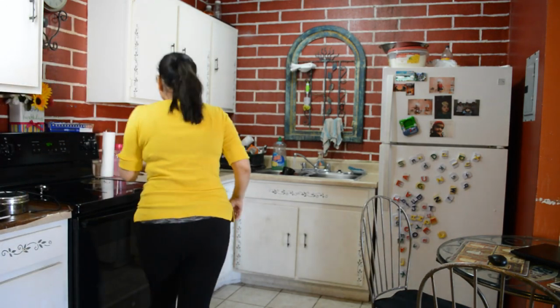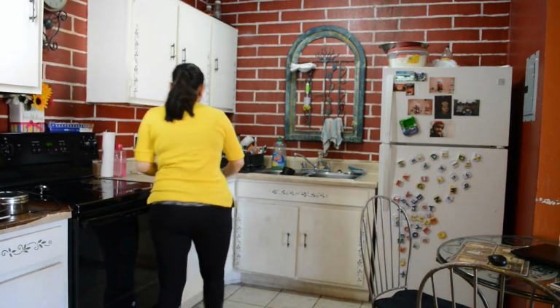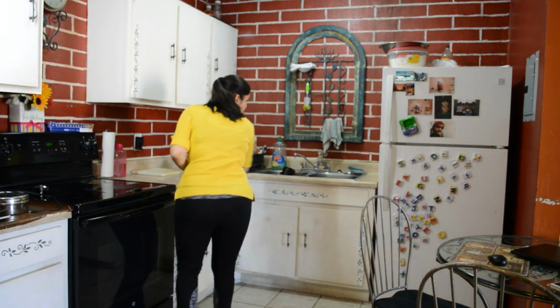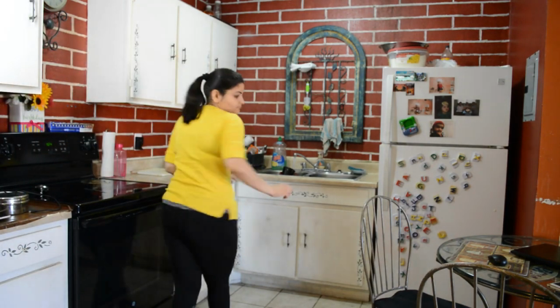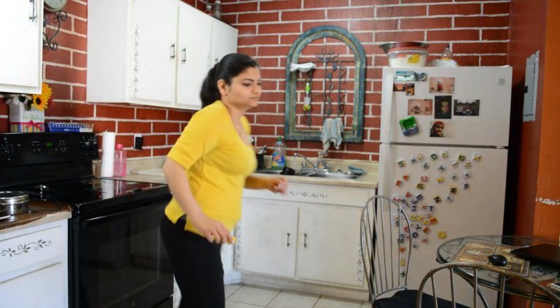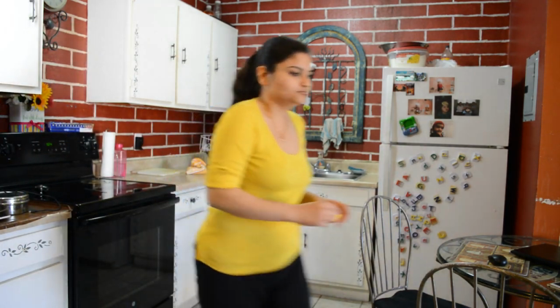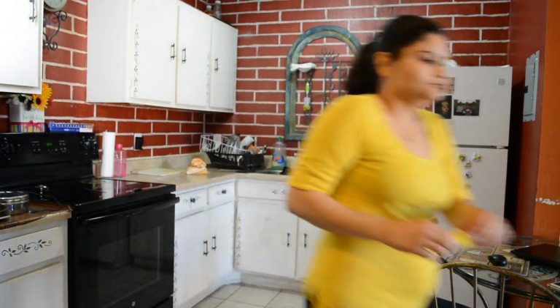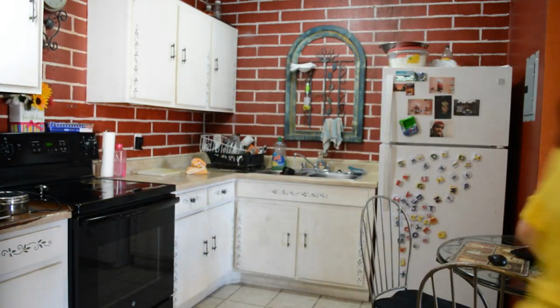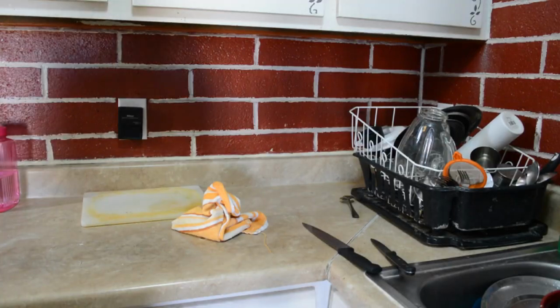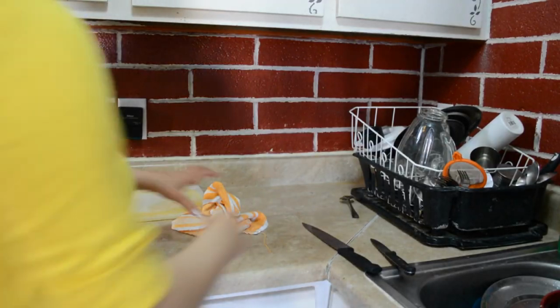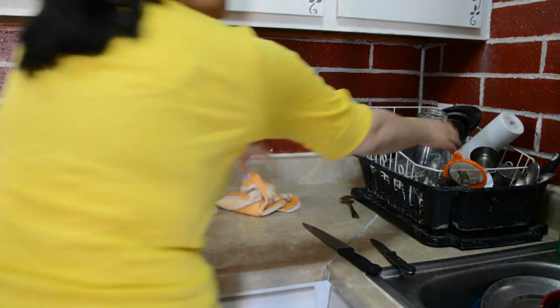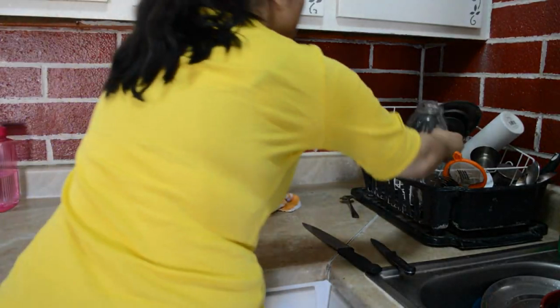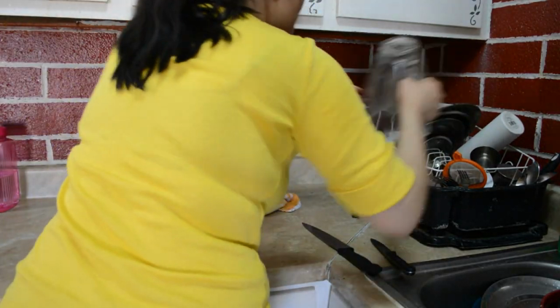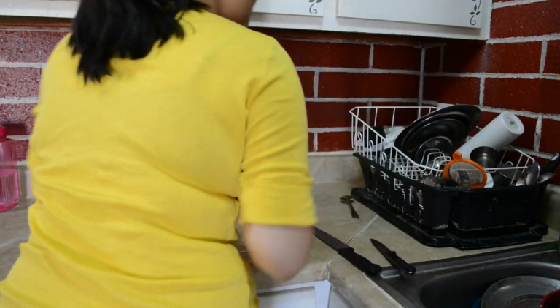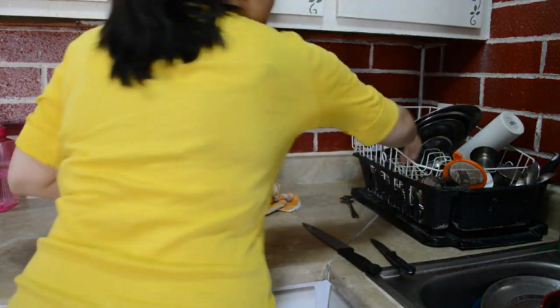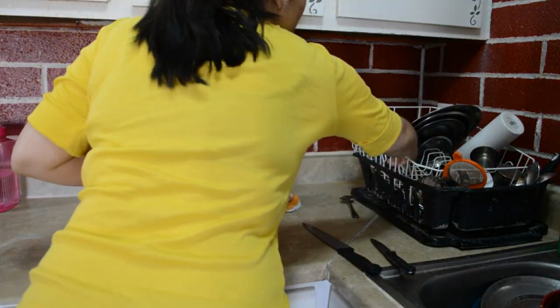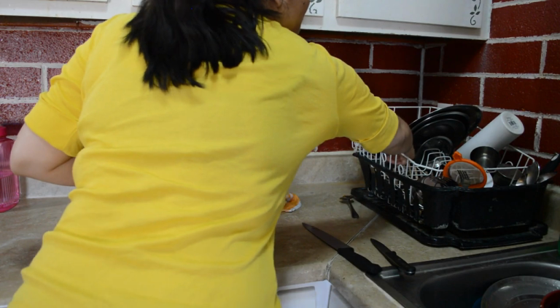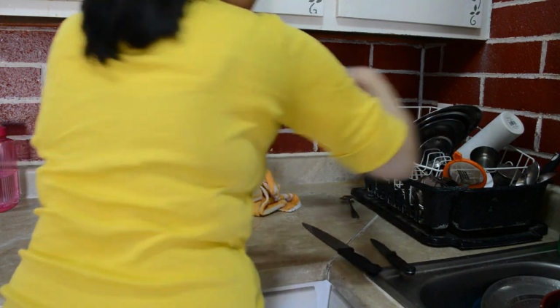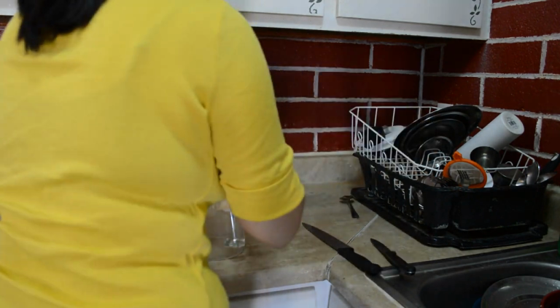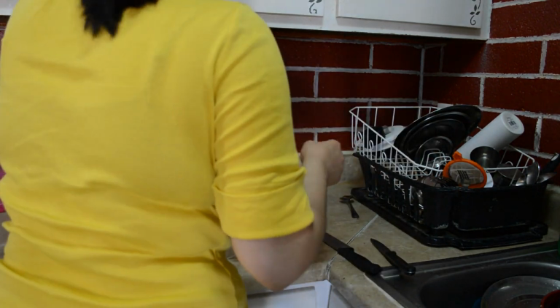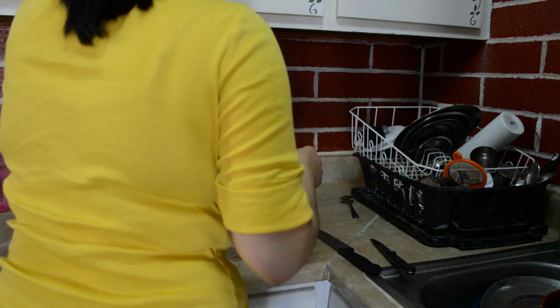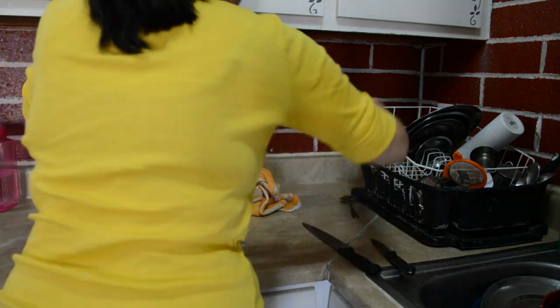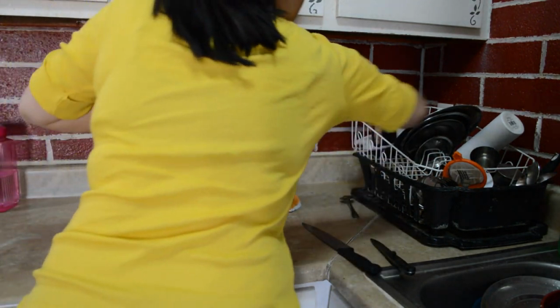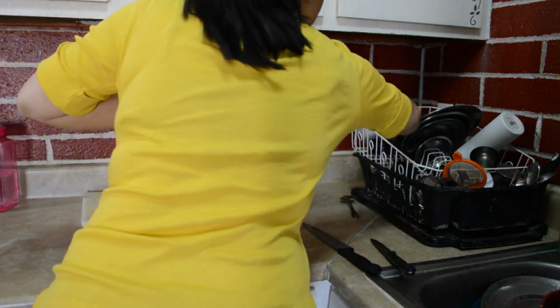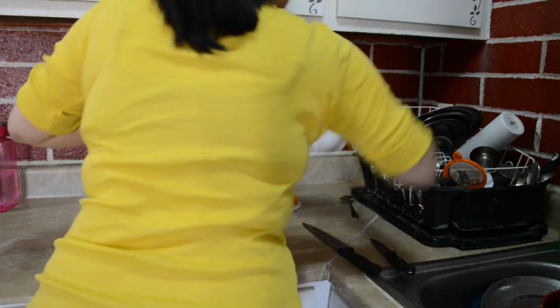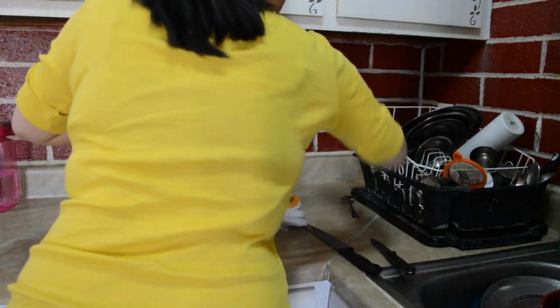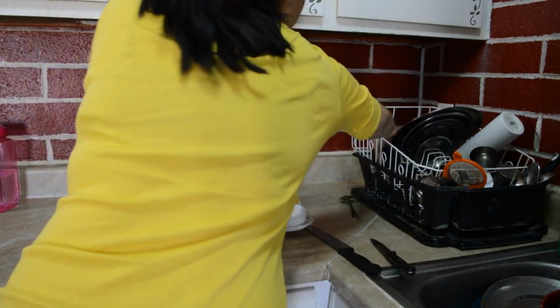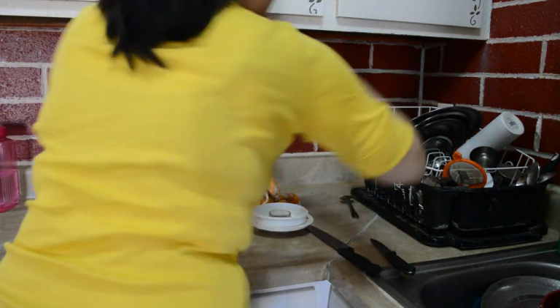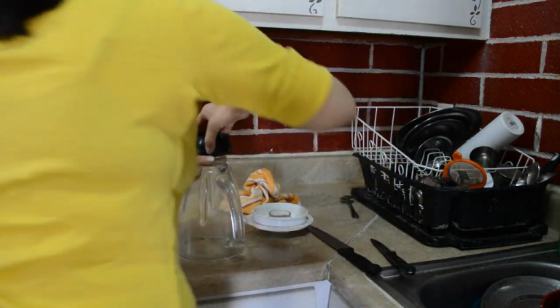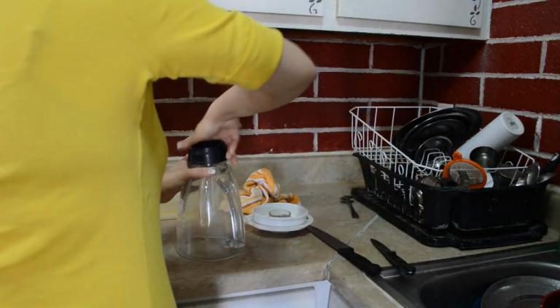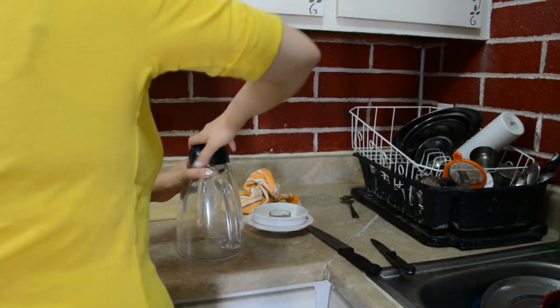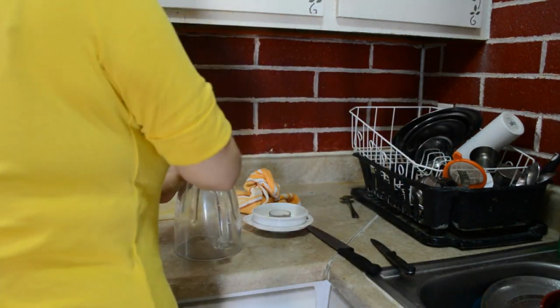So first of all, whatever is on the countertop that was used, I keep it back in its place. After that, I will start cleaning the rest of my home.